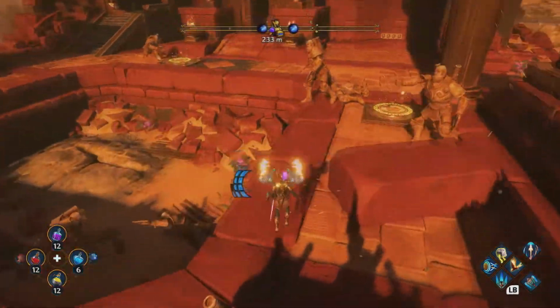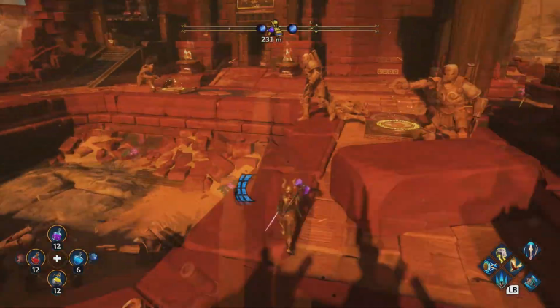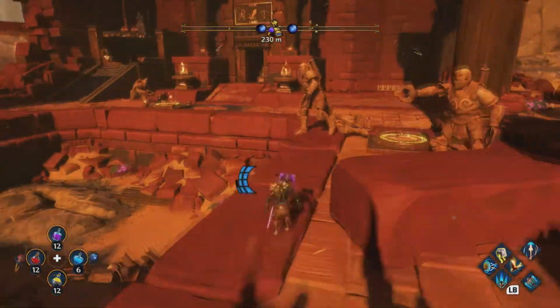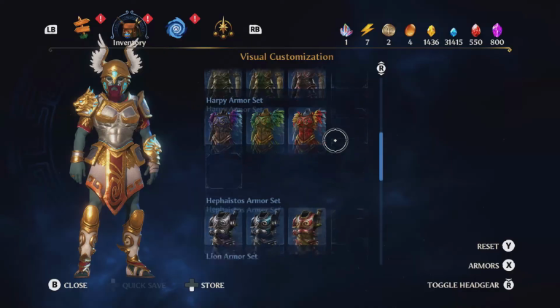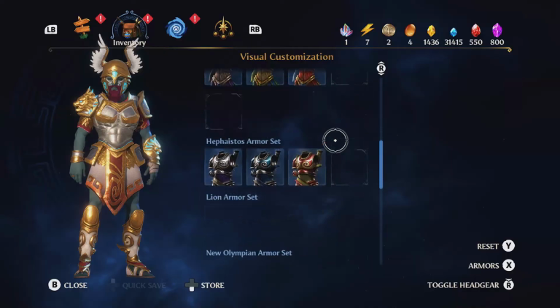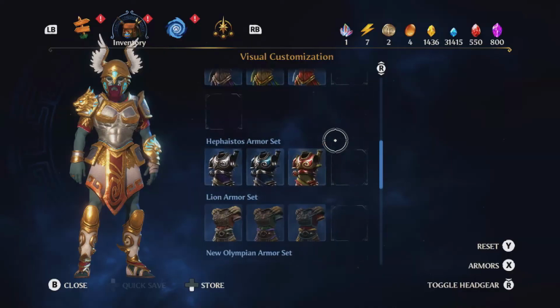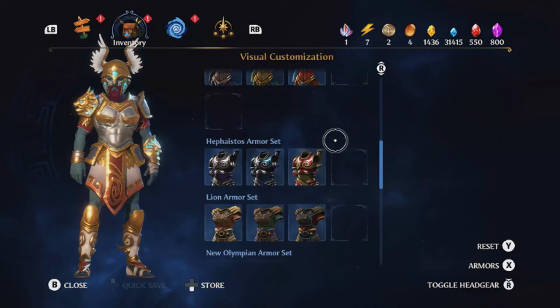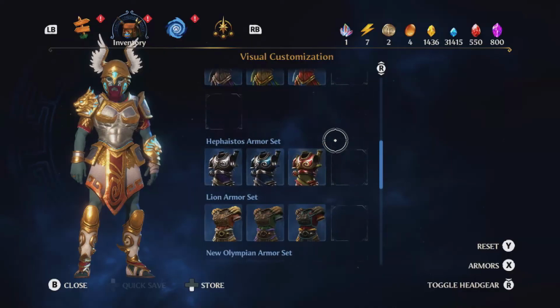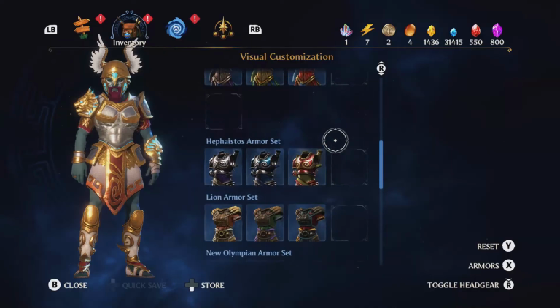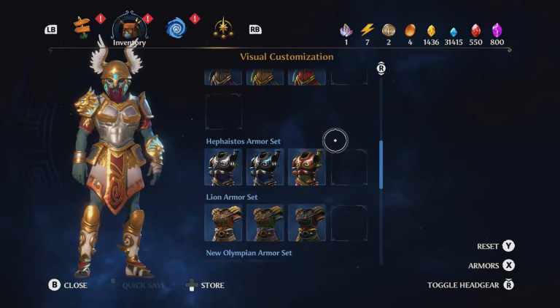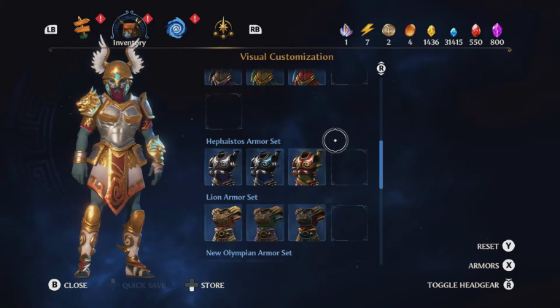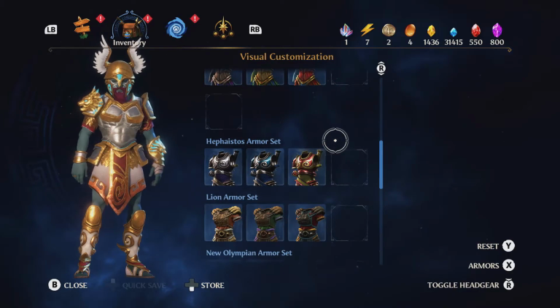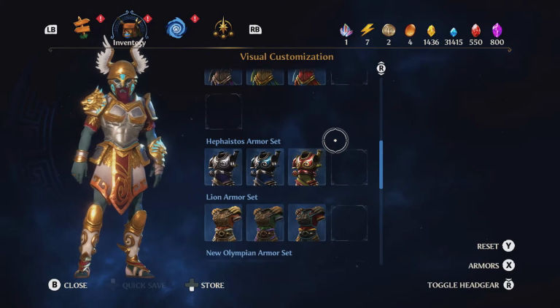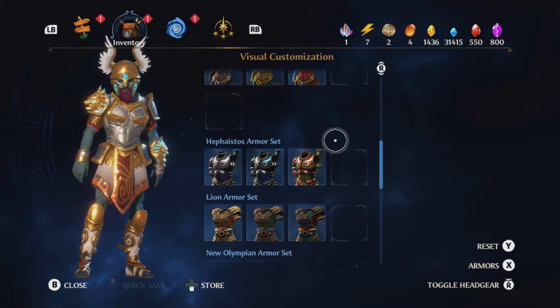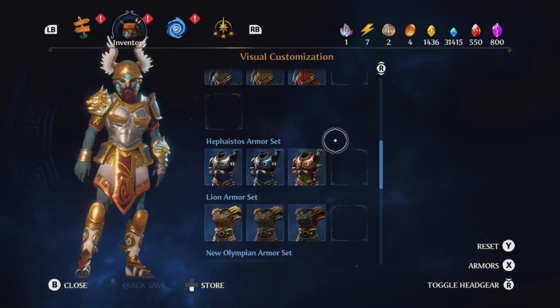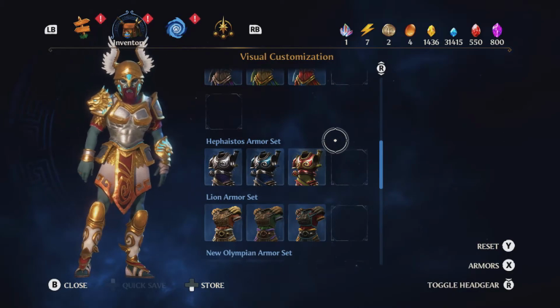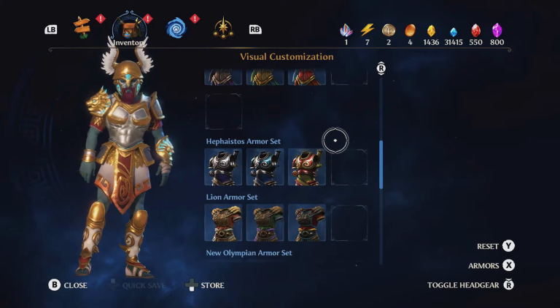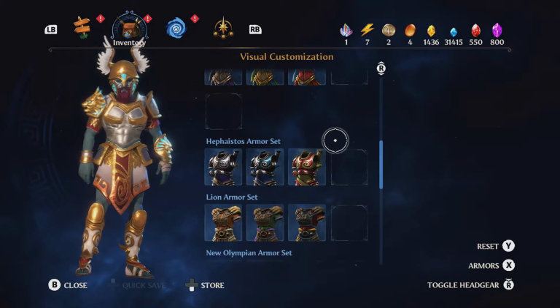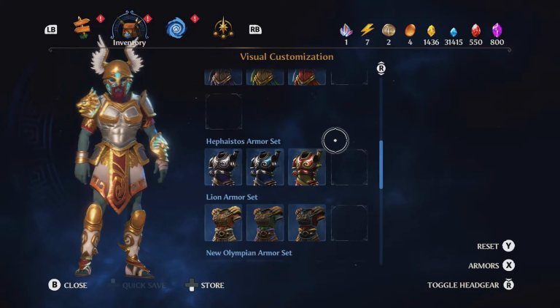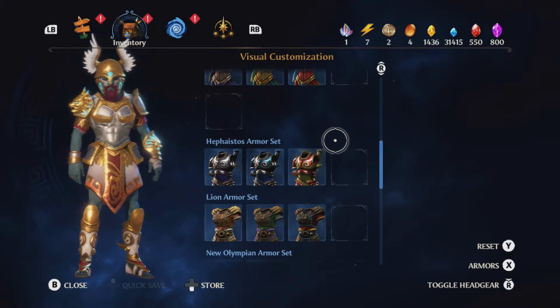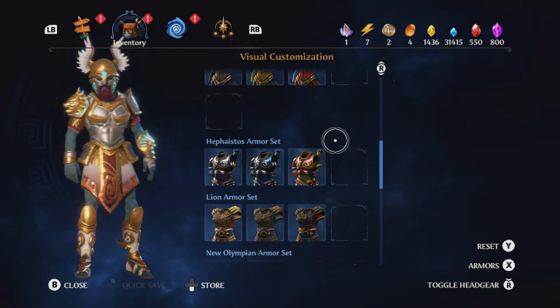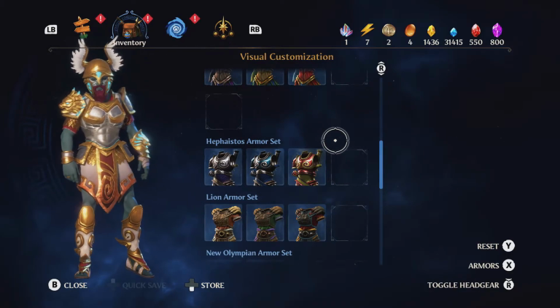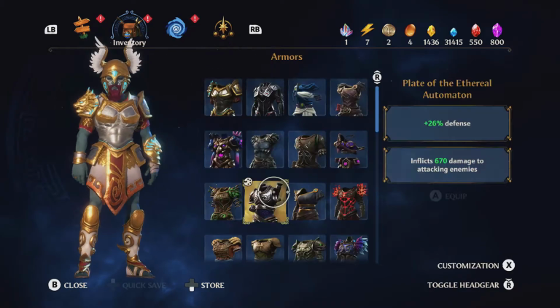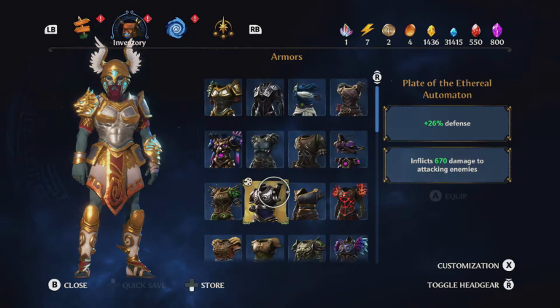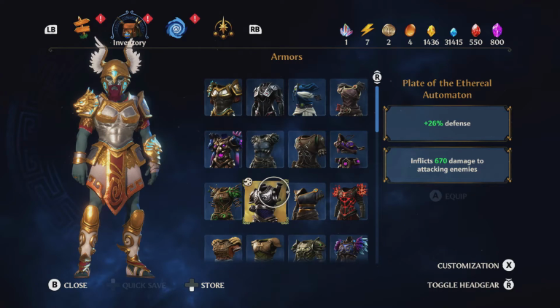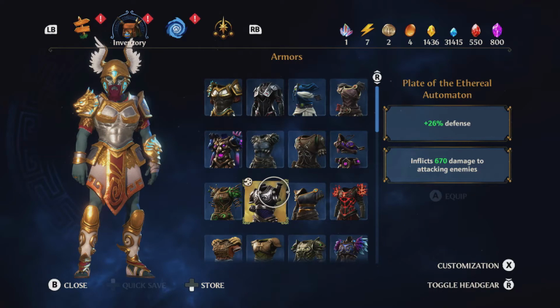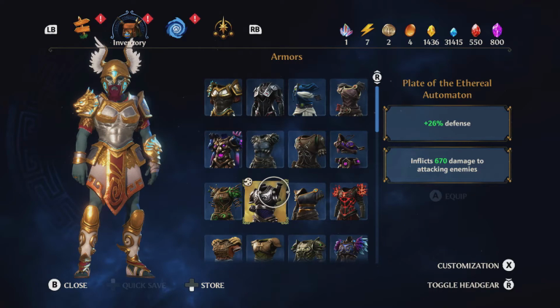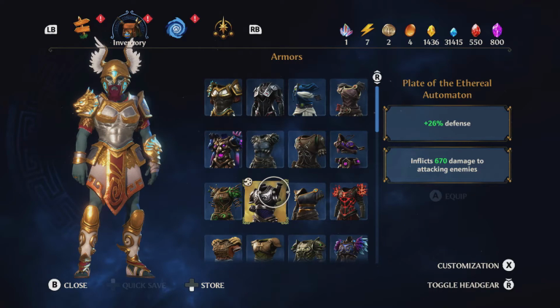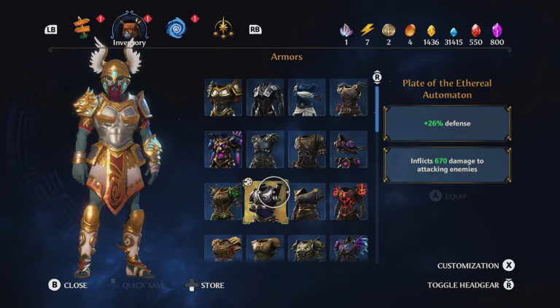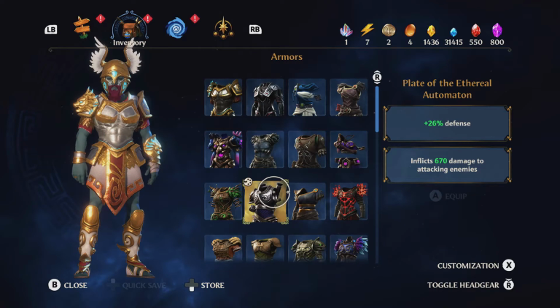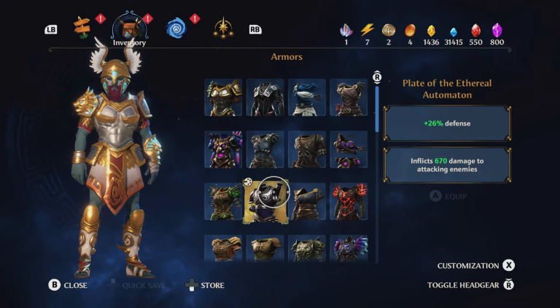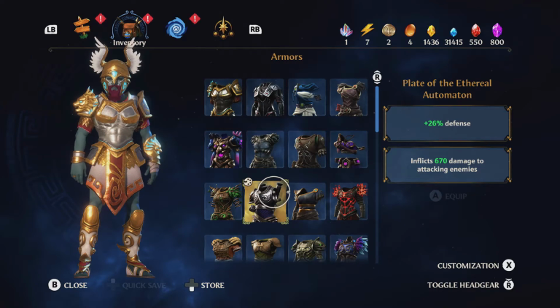You can then grab the chest inside — you'll get adamantine and a piece of the Hephaestus armor set. A piece of this set adds 26 defense and inflicts 670 damage to attacking enemies.